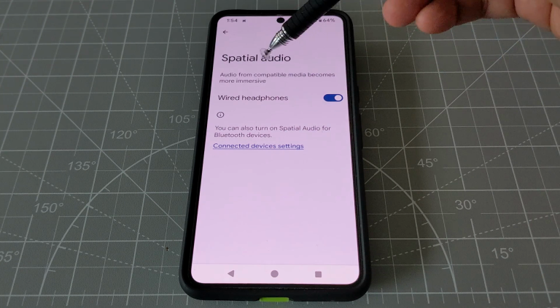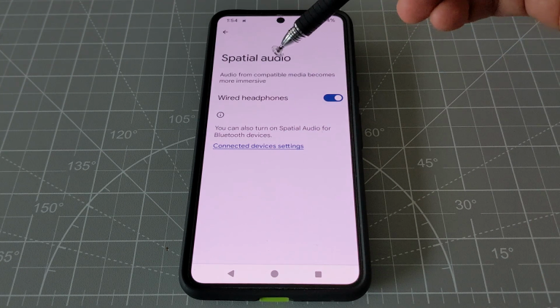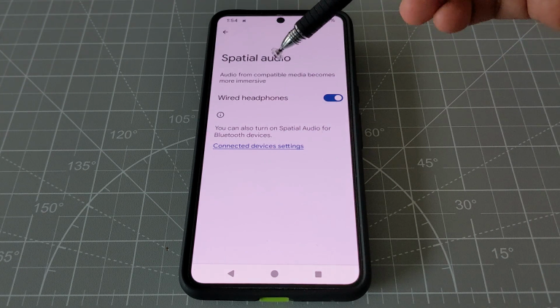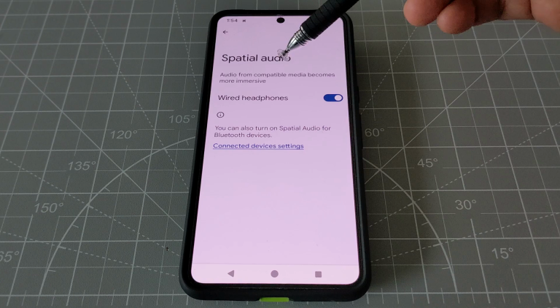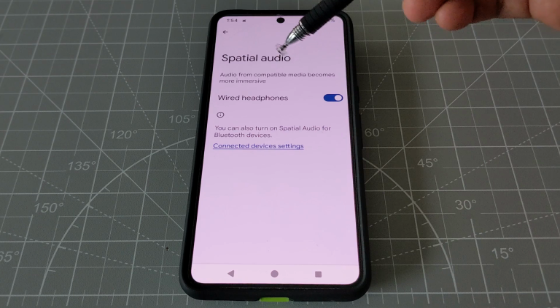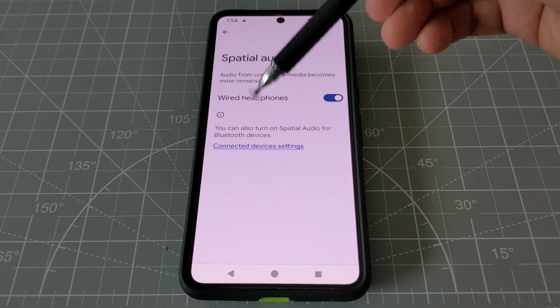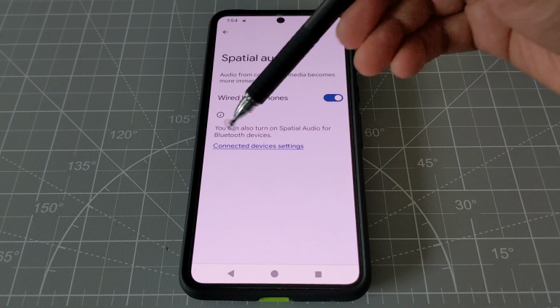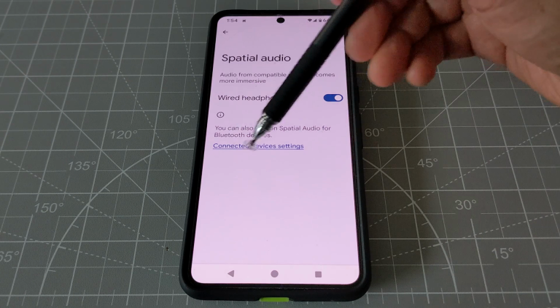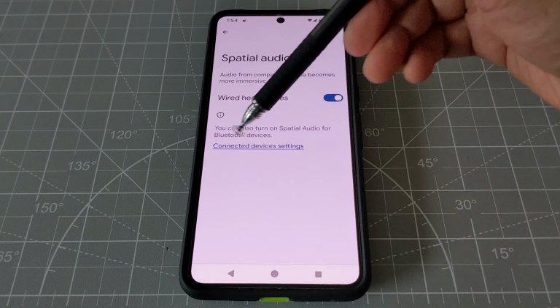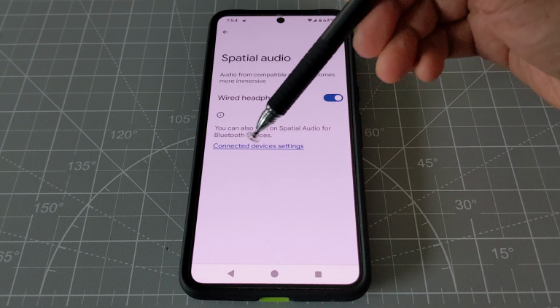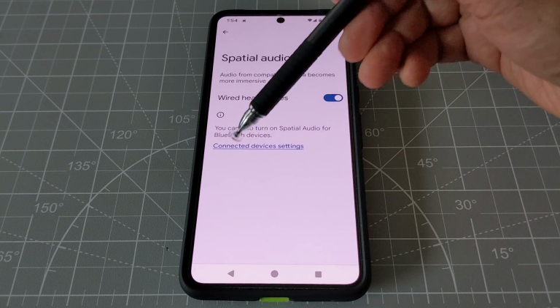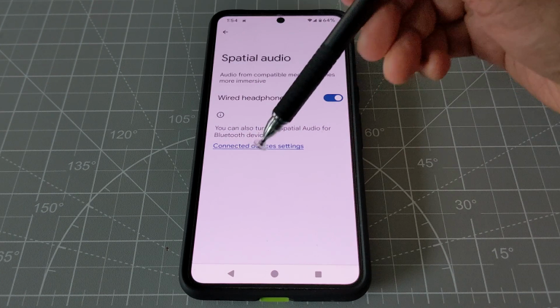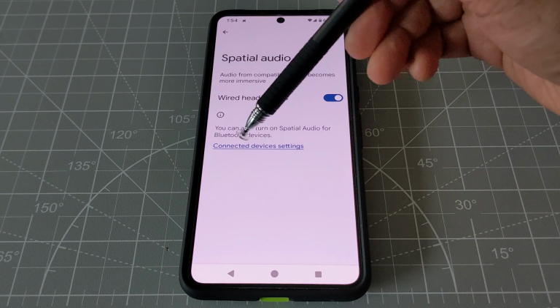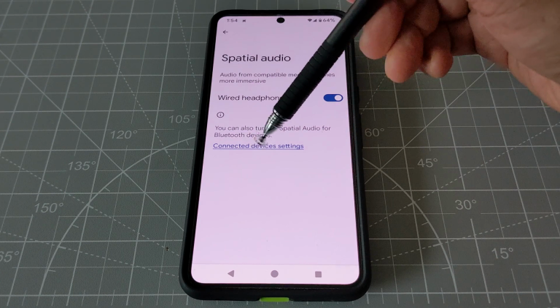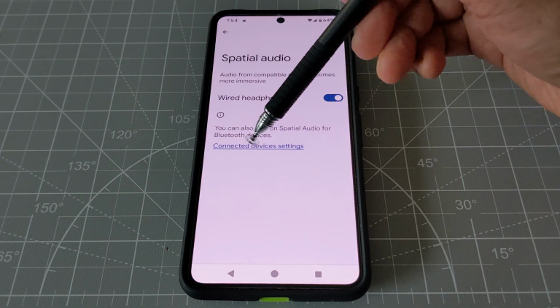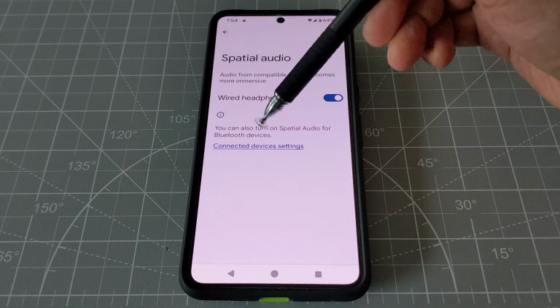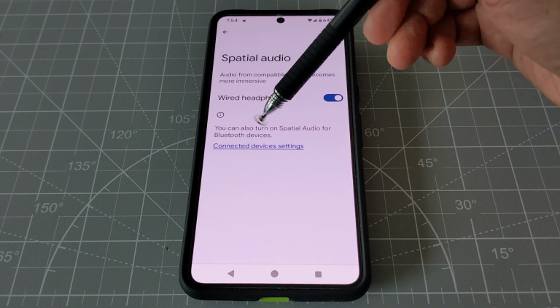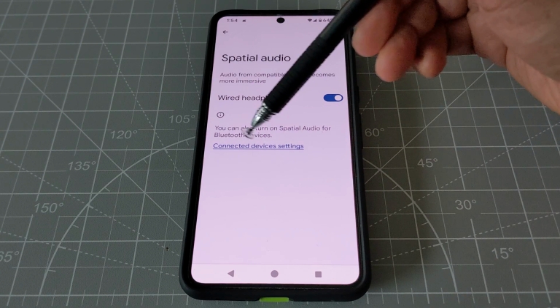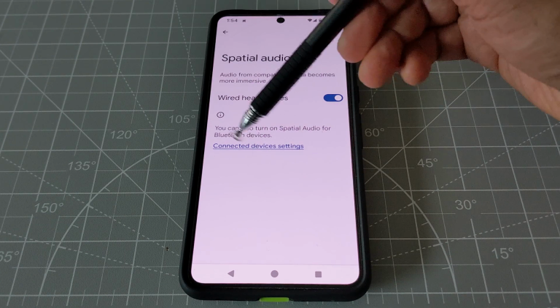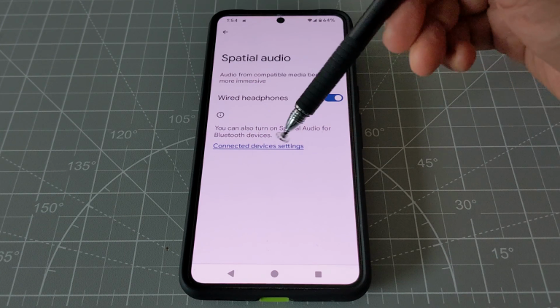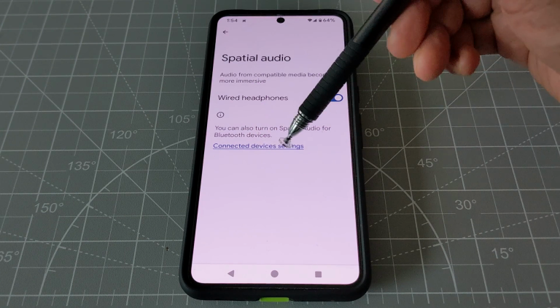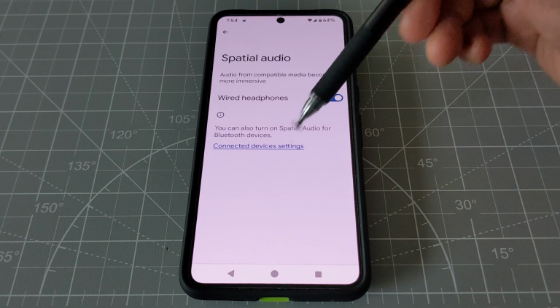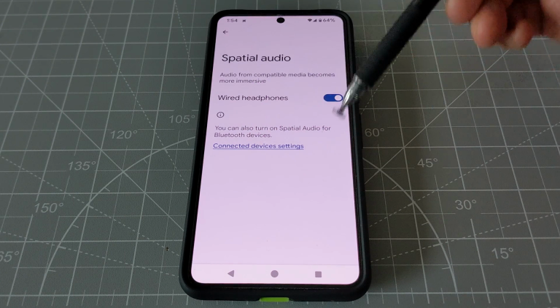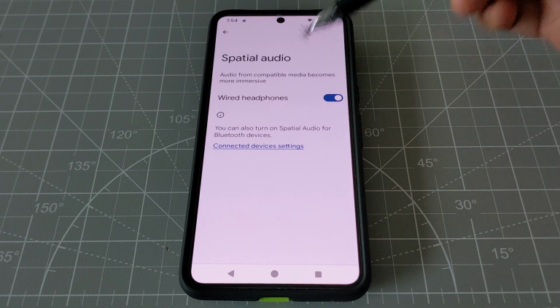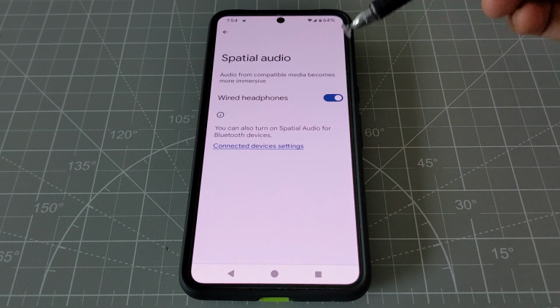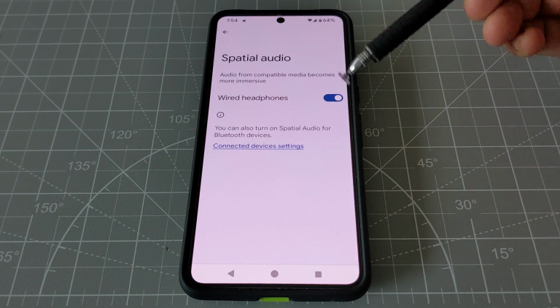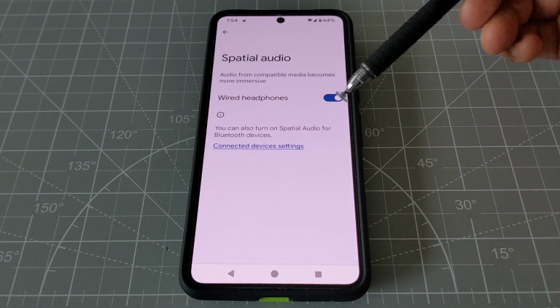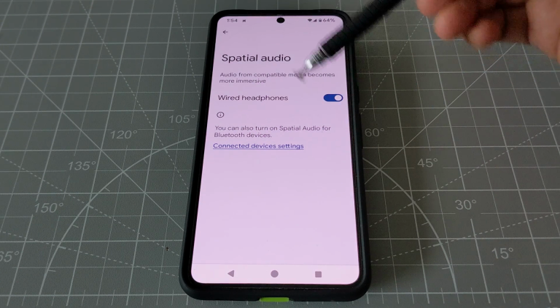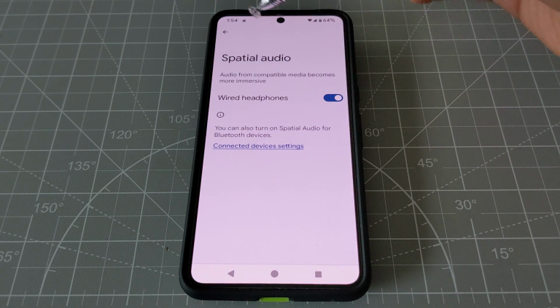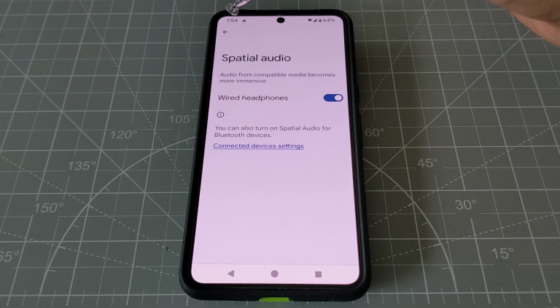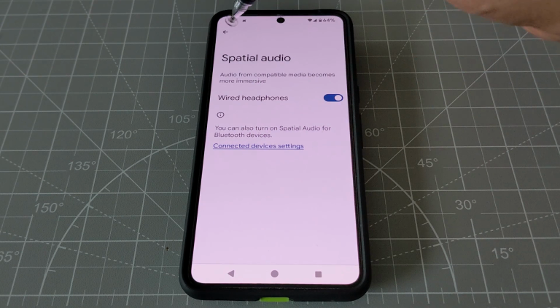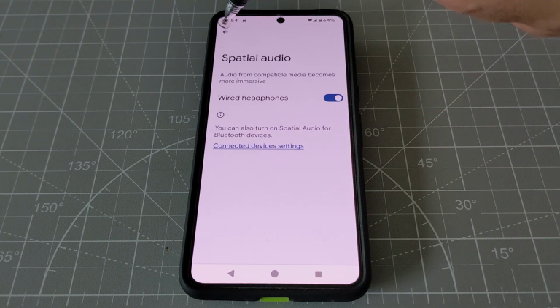If you'd like to improve the Bluetooth speaker quality, you can click here and it's going to take you to the Bluetooth settings.